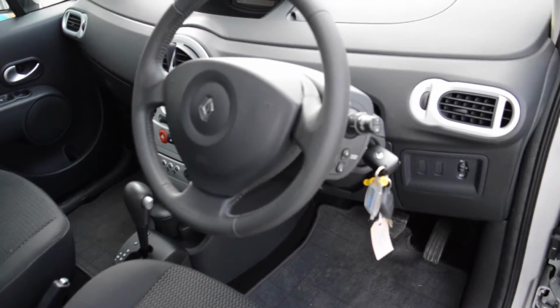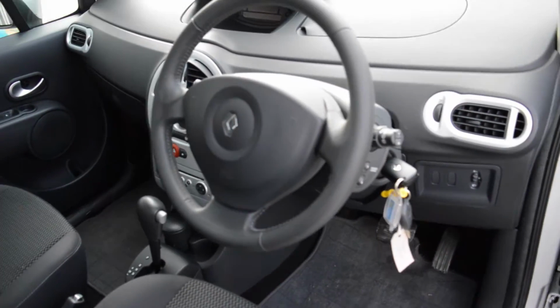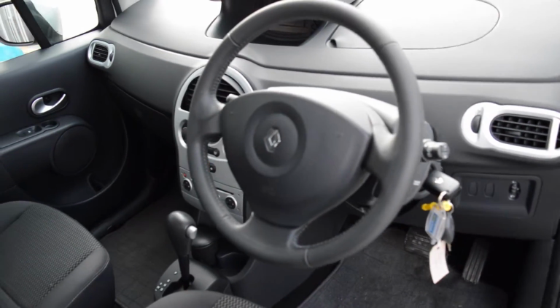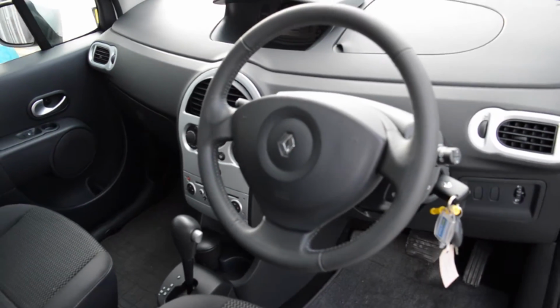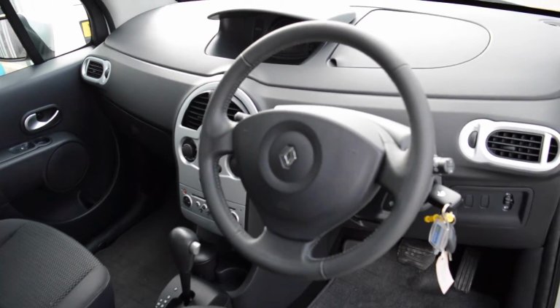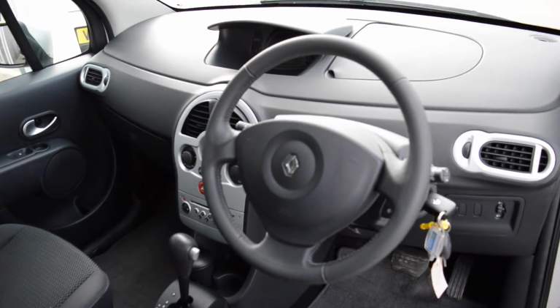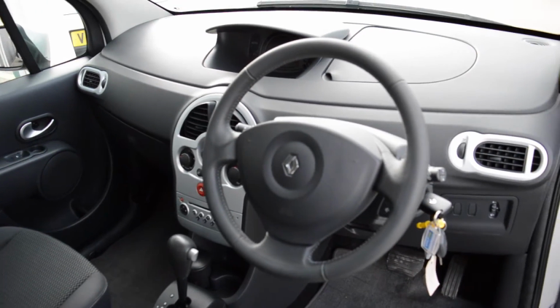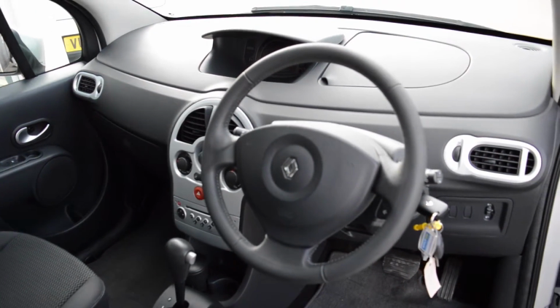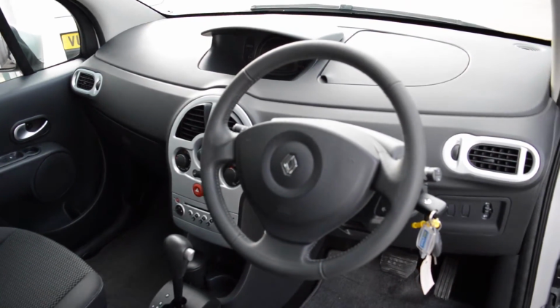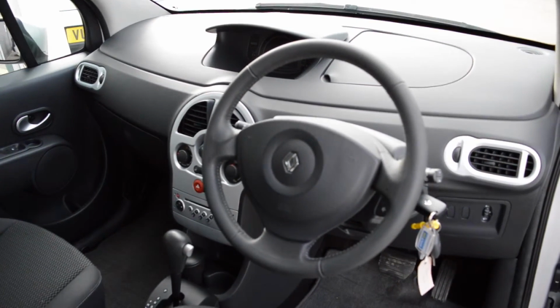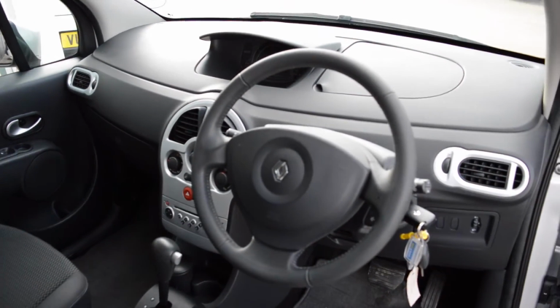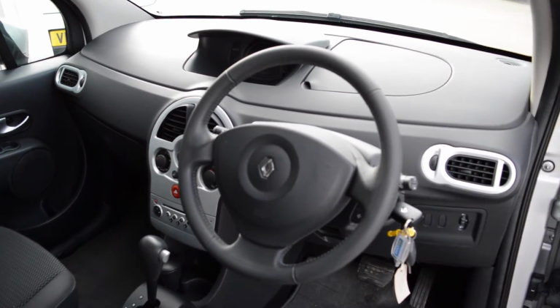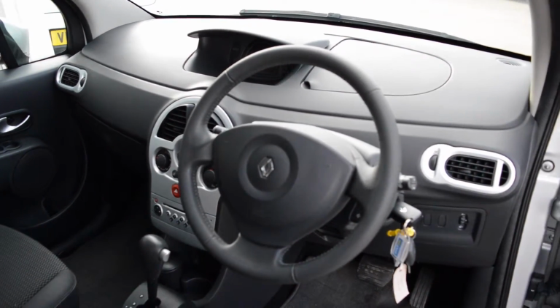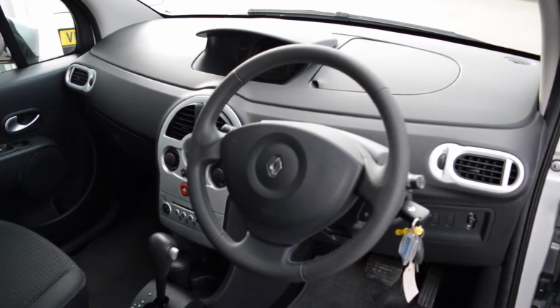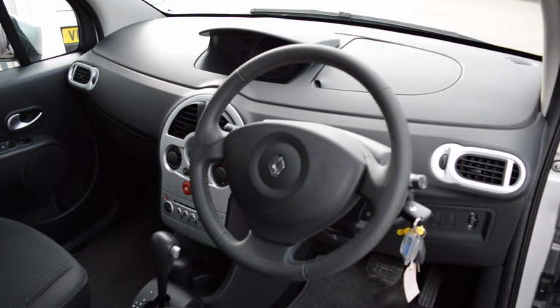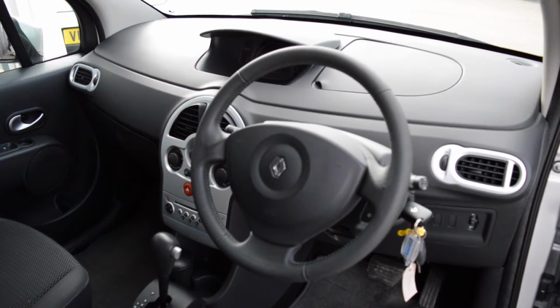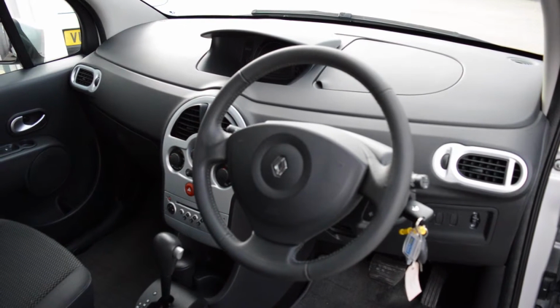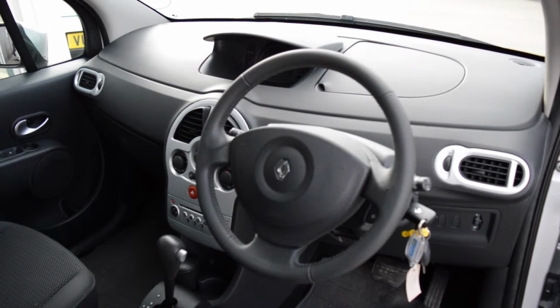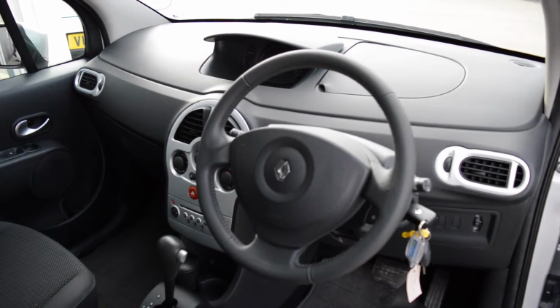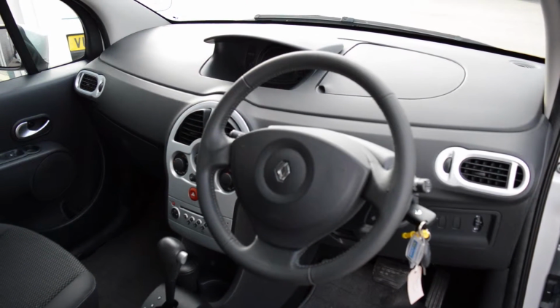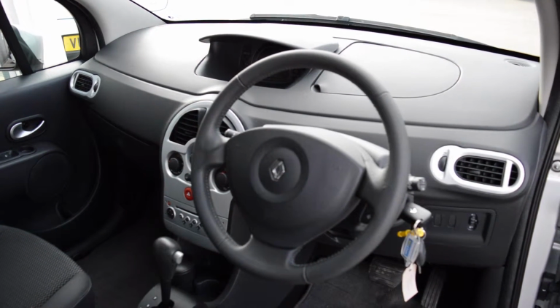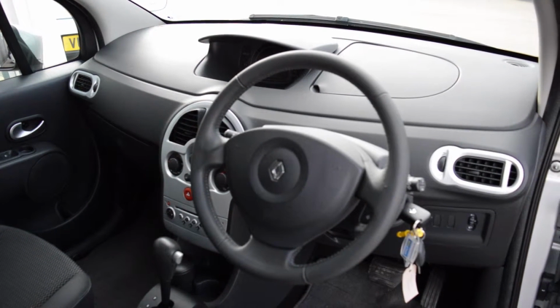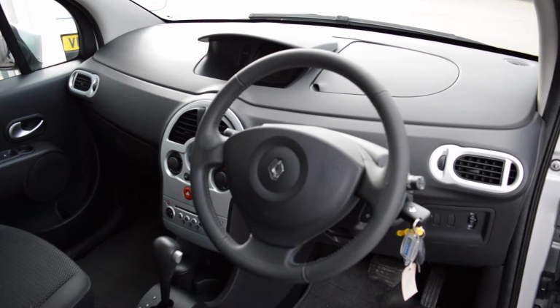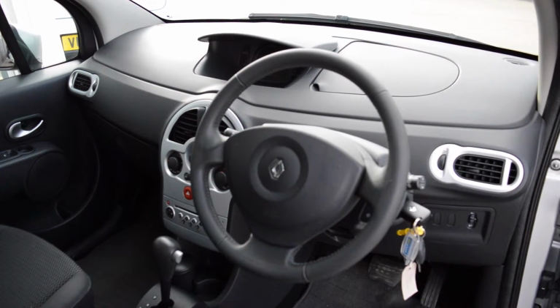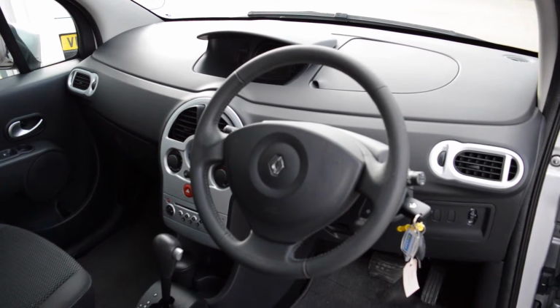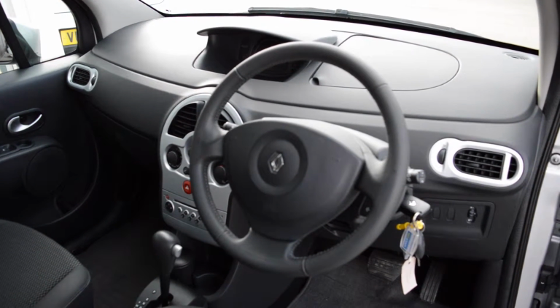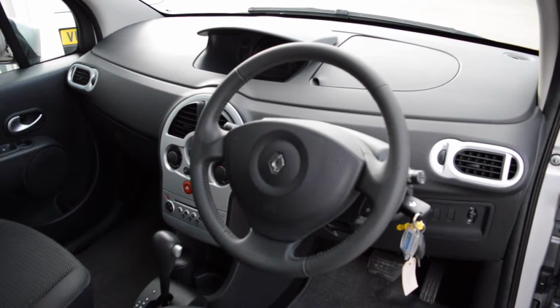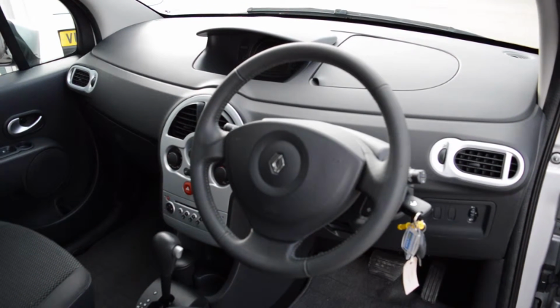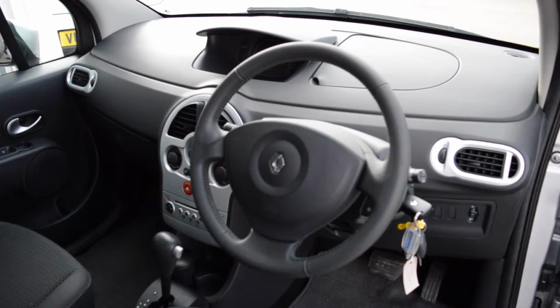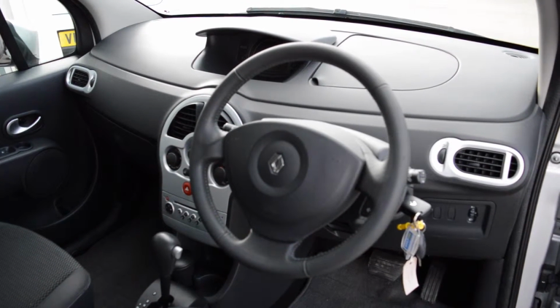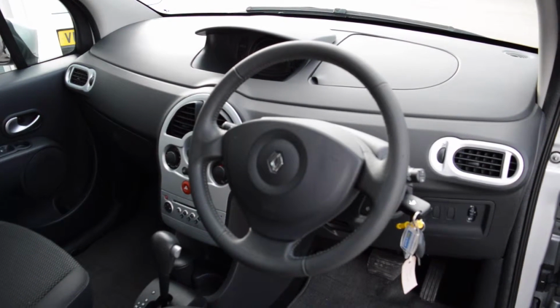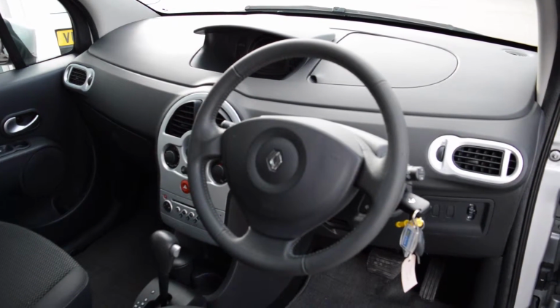If you'd like any more information on the Modus, or if you'd like to arrange a test drive, please contact Hilton Cheltenham on 01242 222 400.